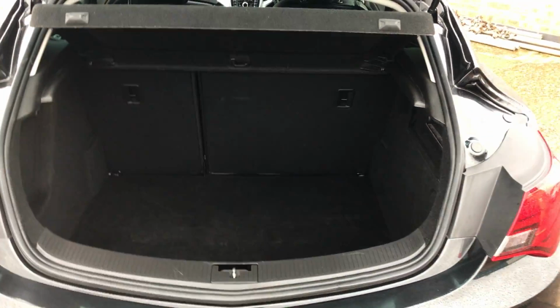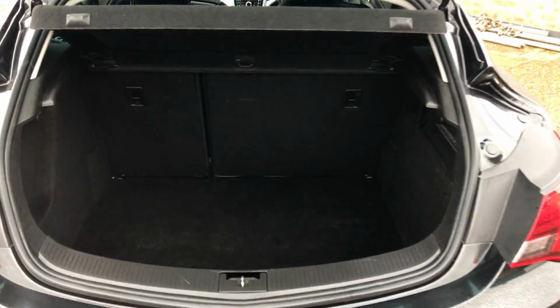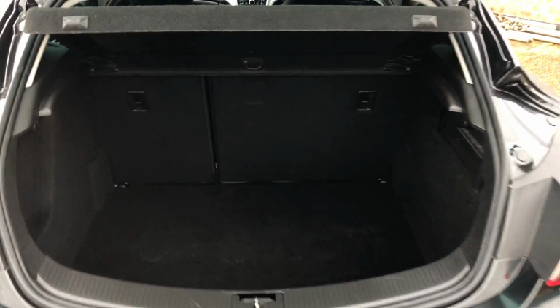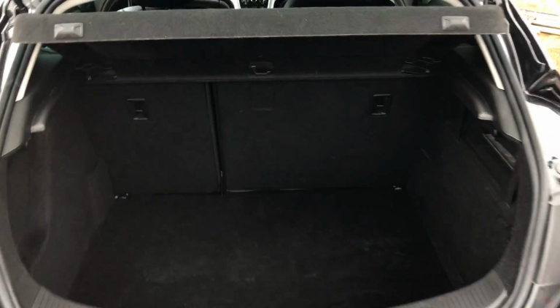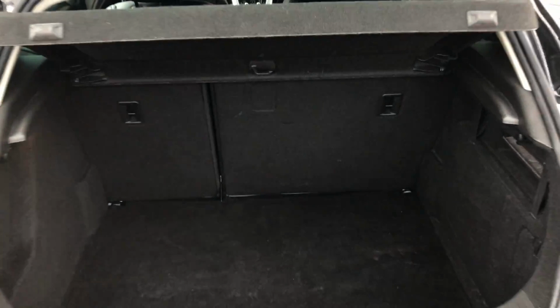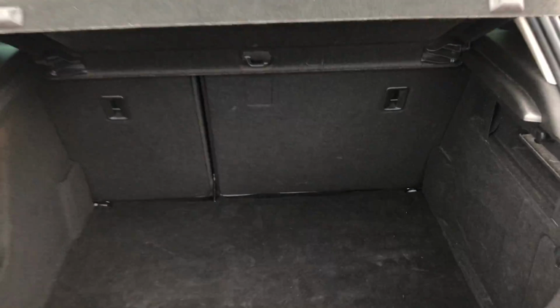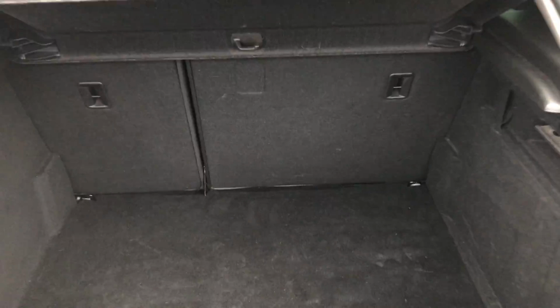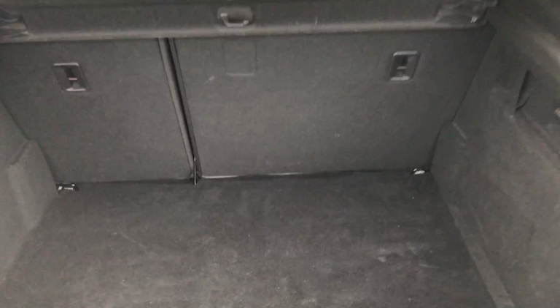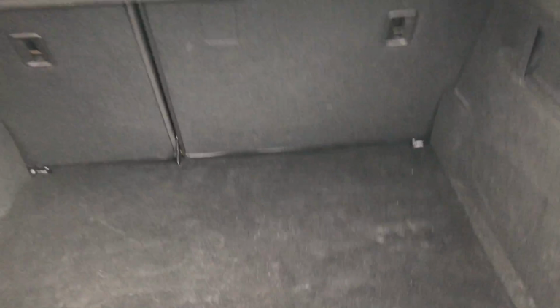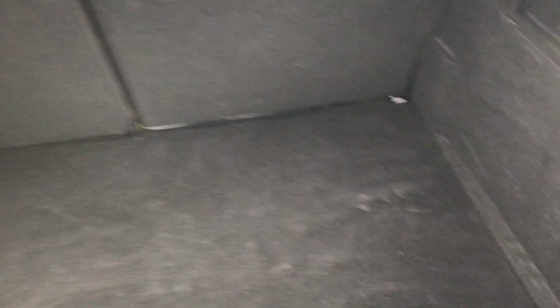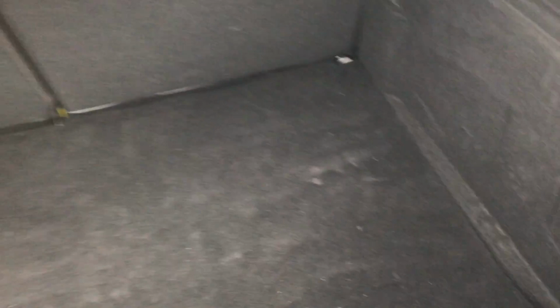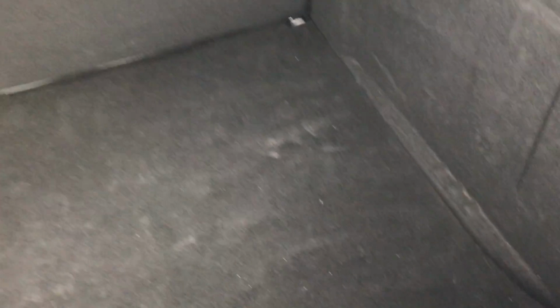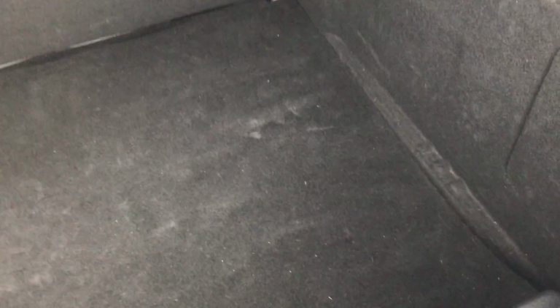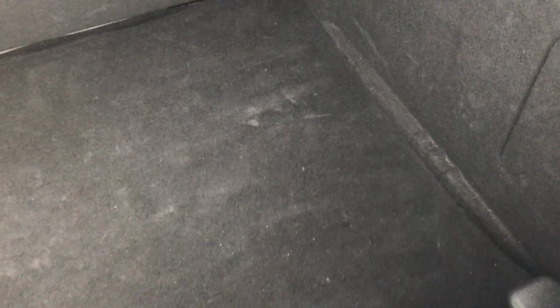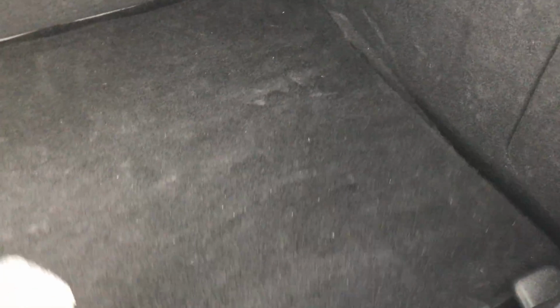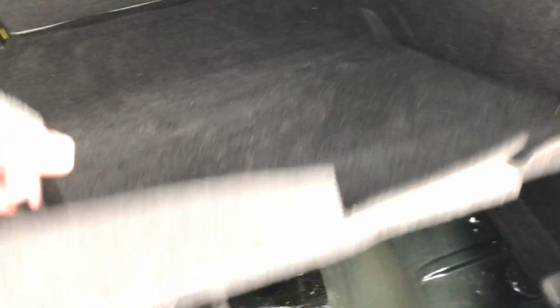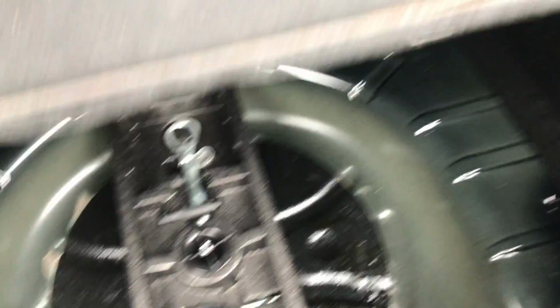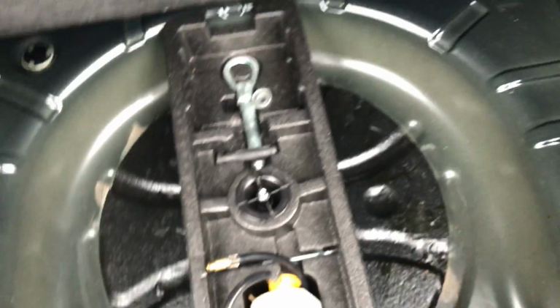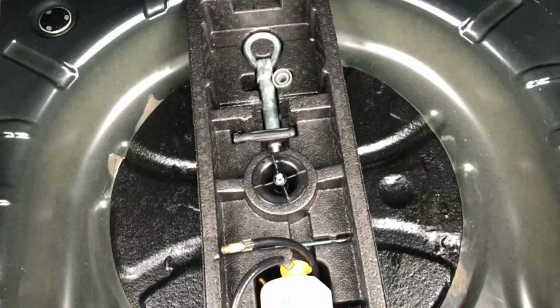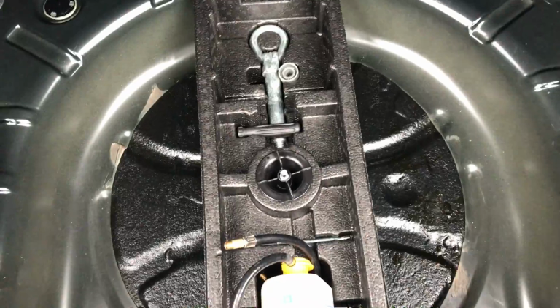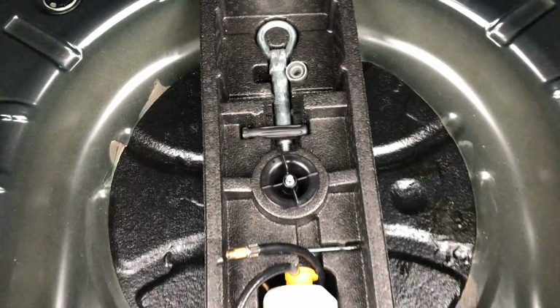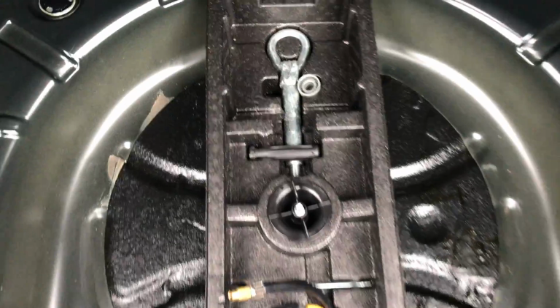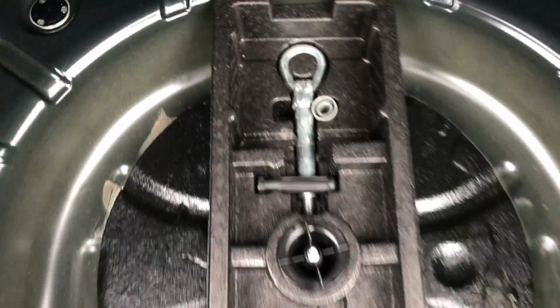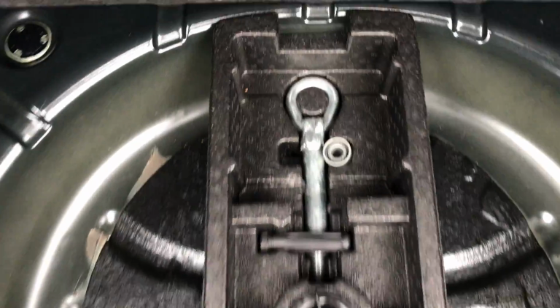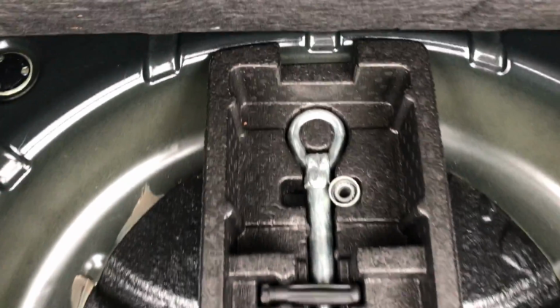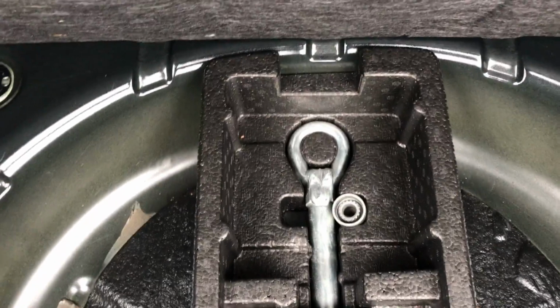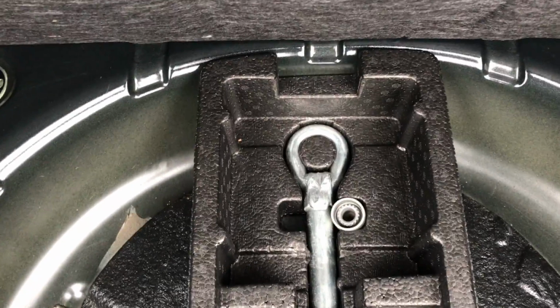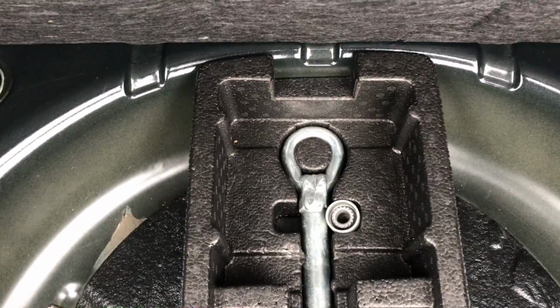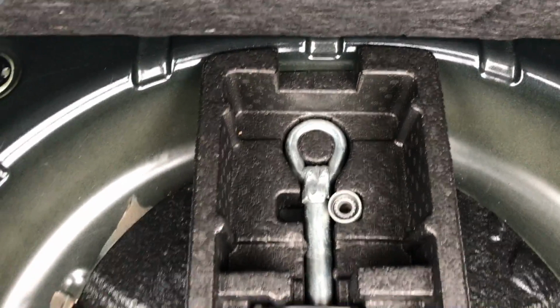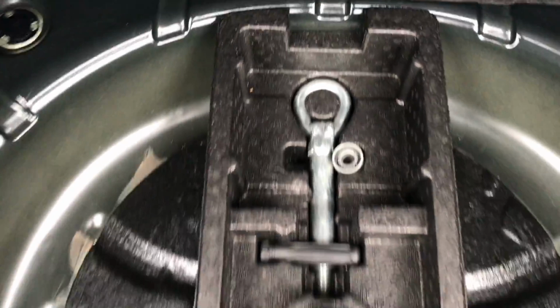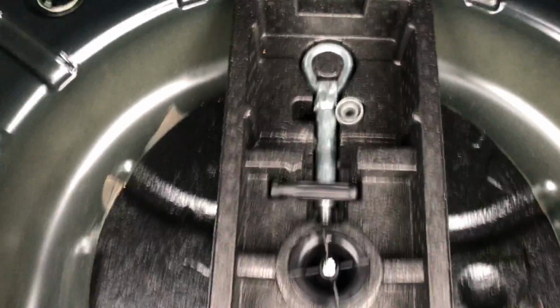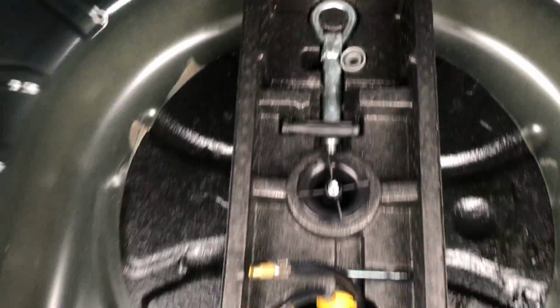60-40 split rear folding seats. The car comes with the inflation kit, and the locking wheel nut key is there as well.